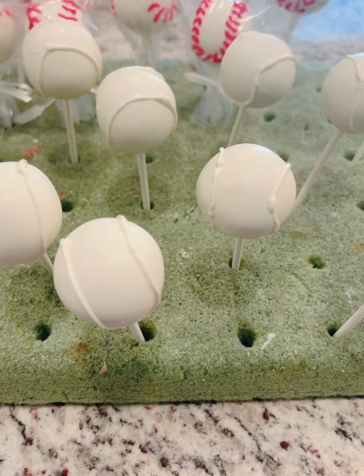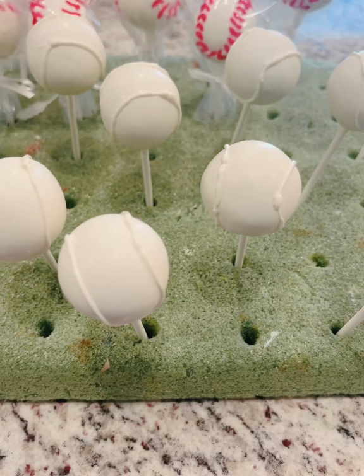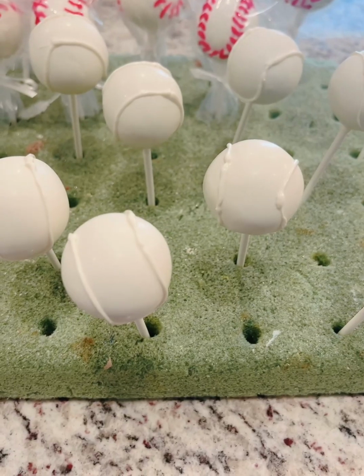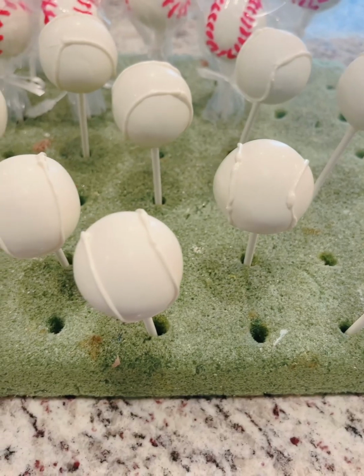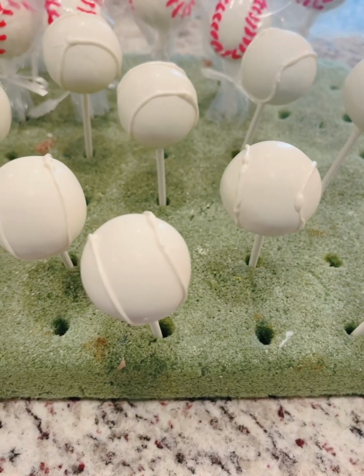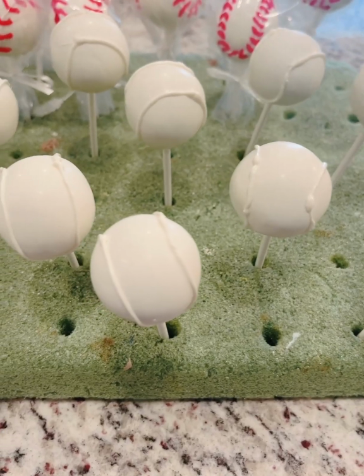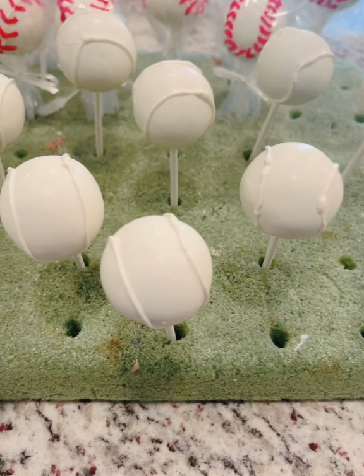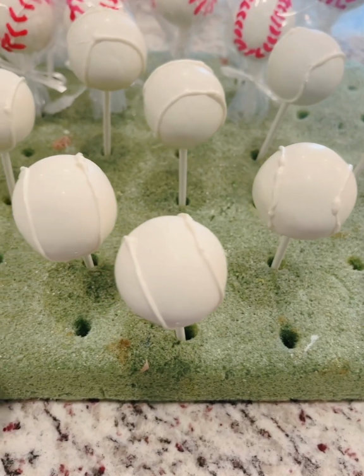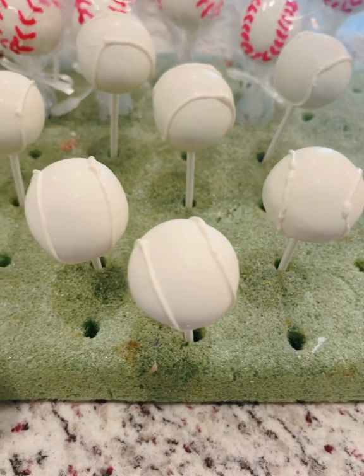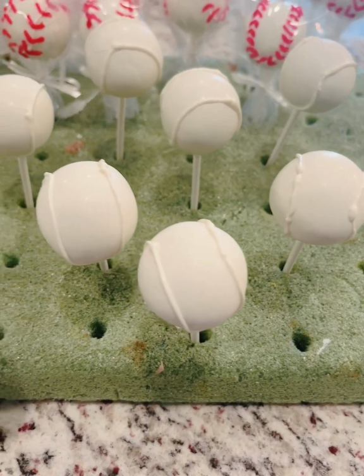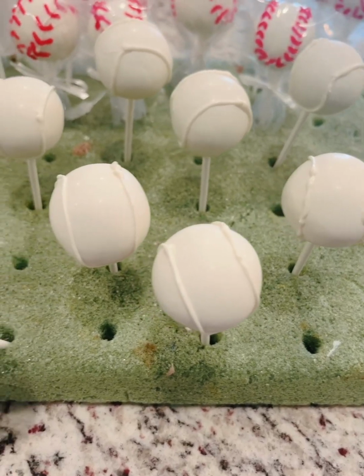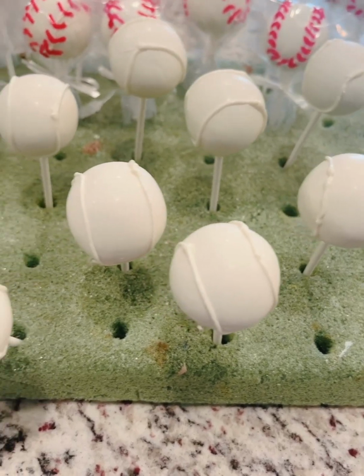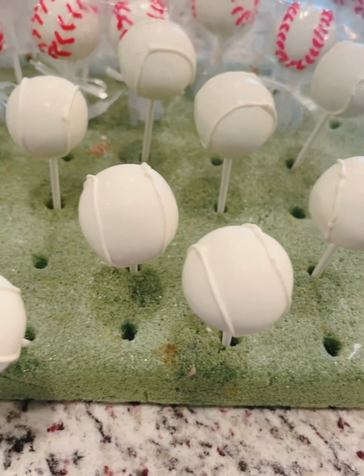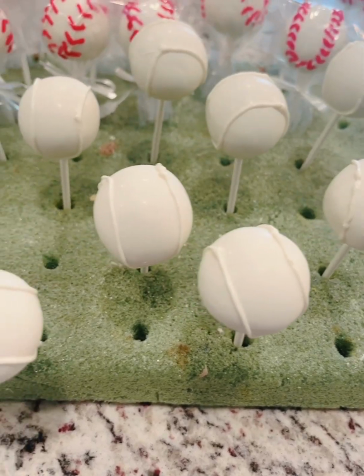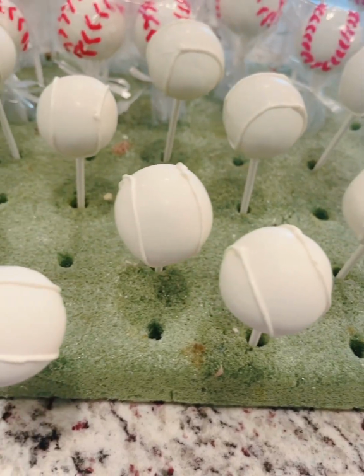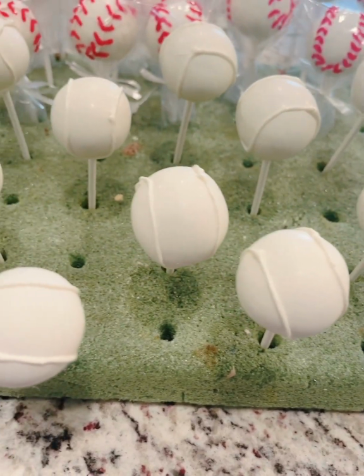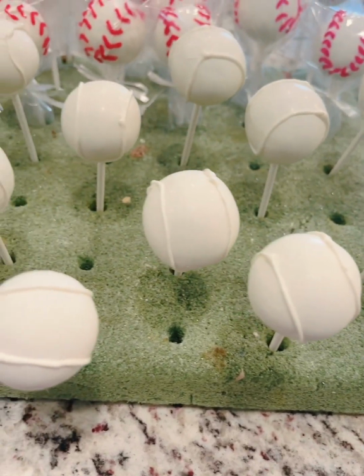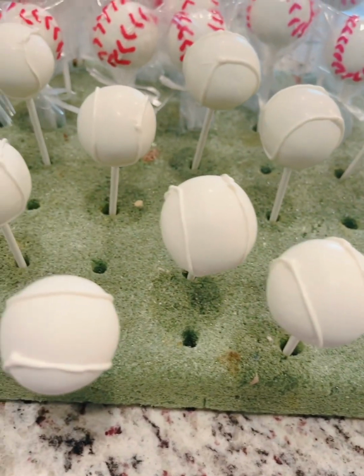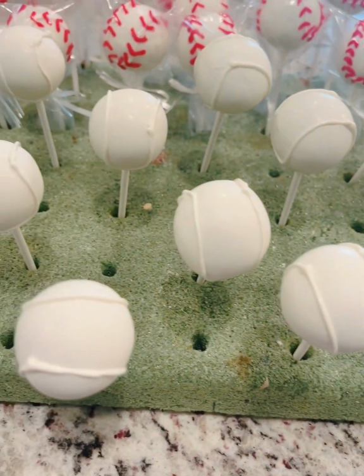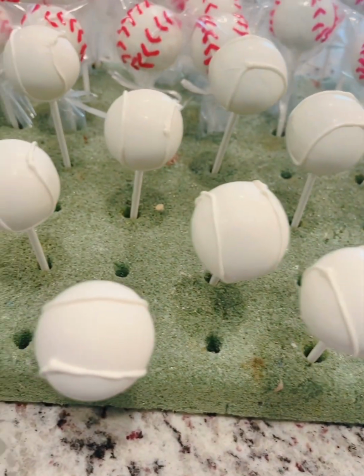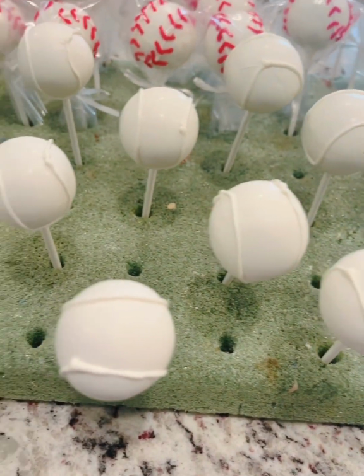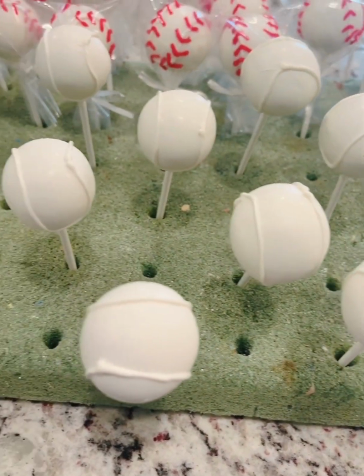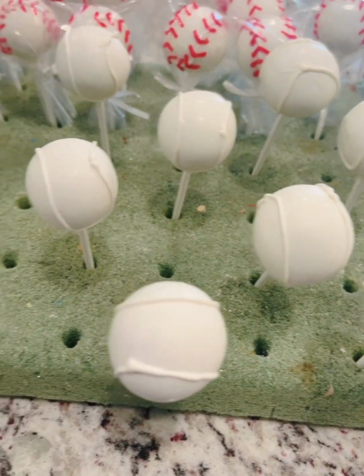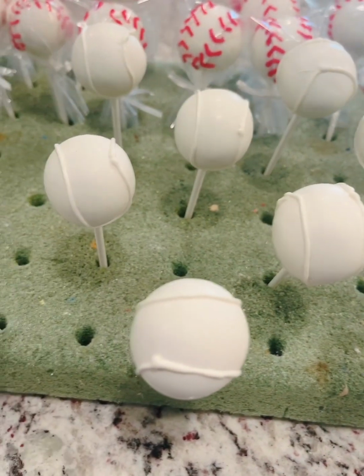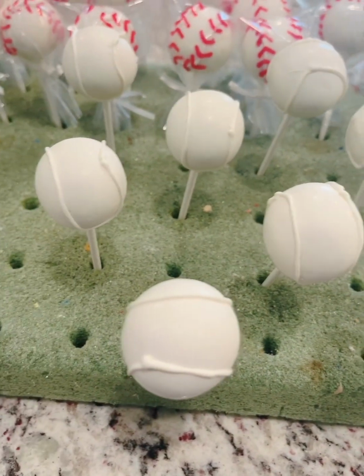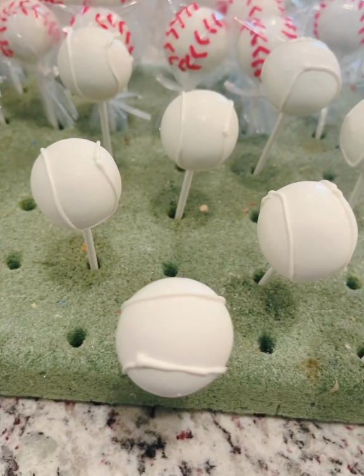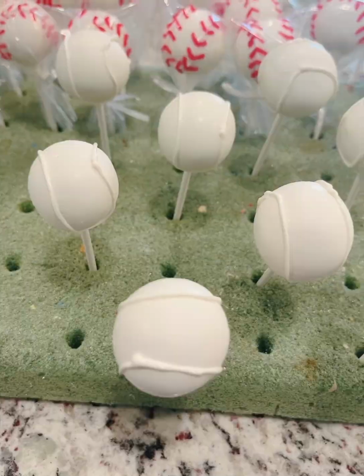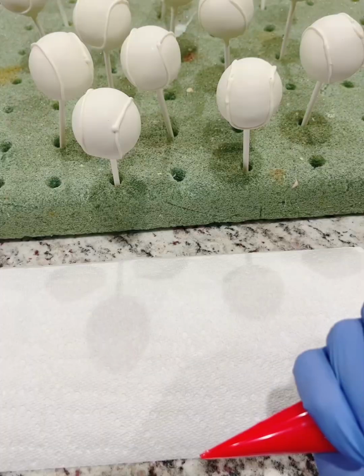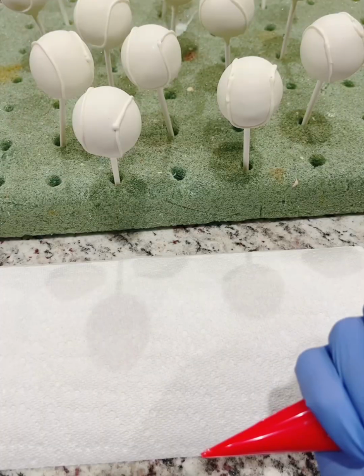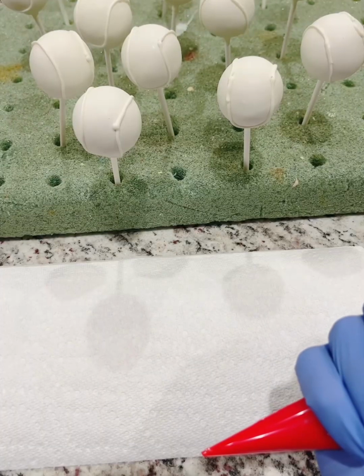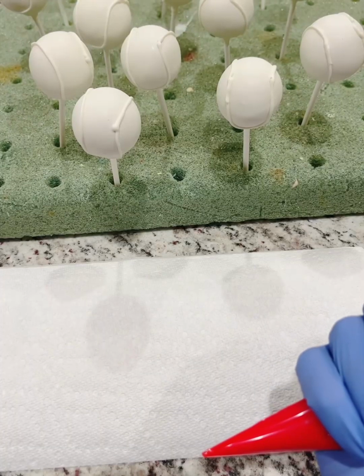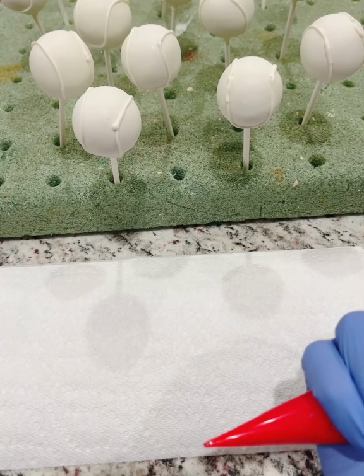Even though it's not quite even, the stitching is going to hide it. So this looks great.